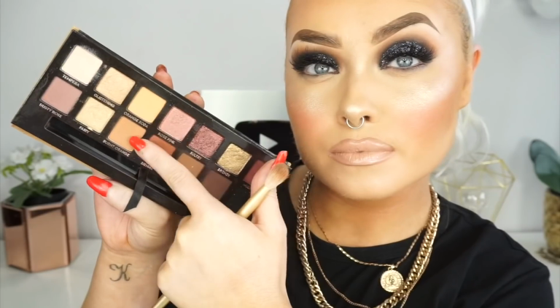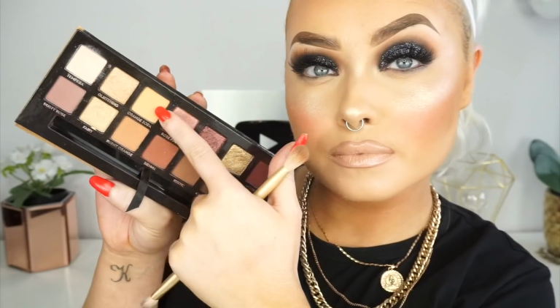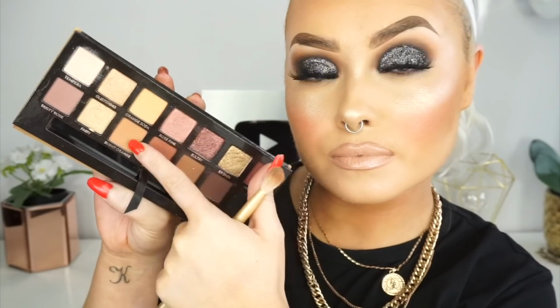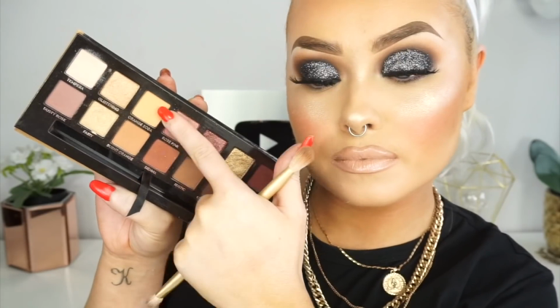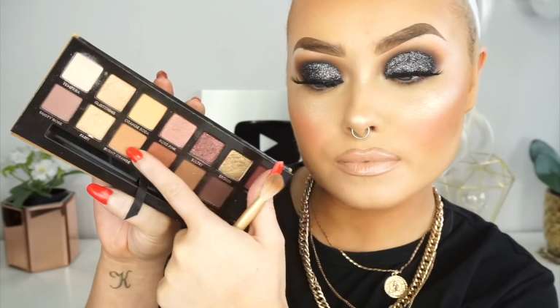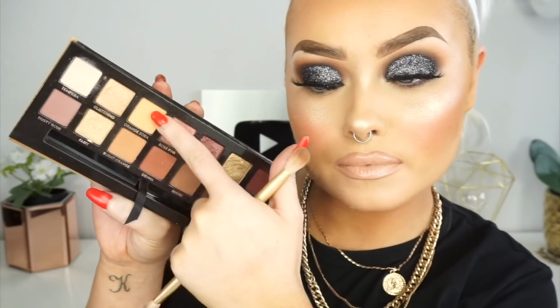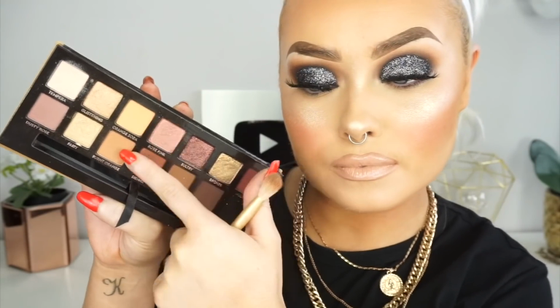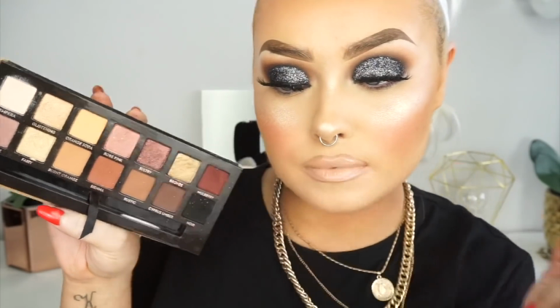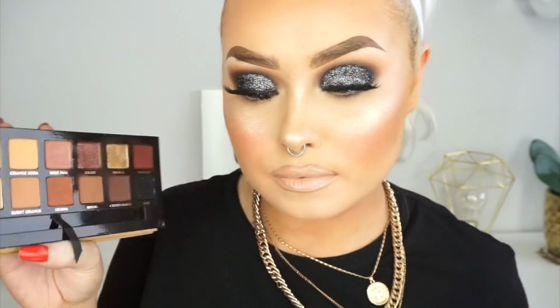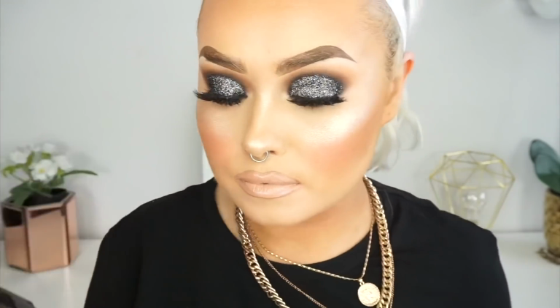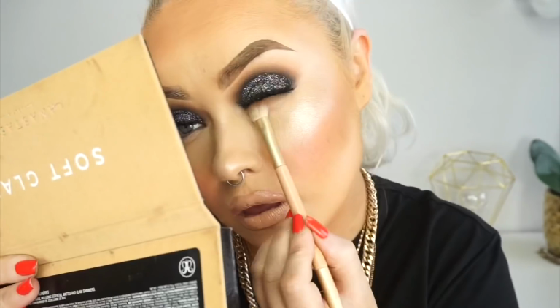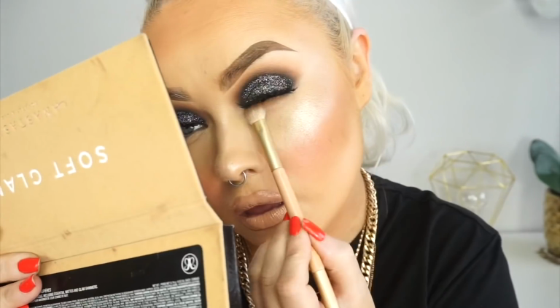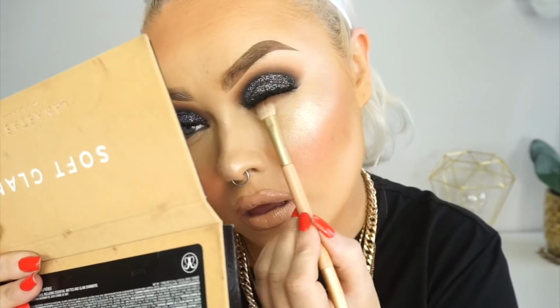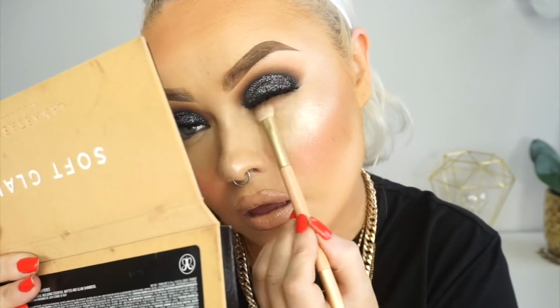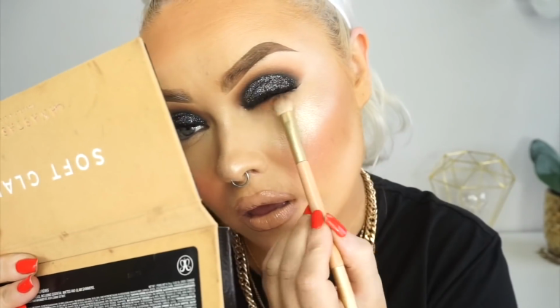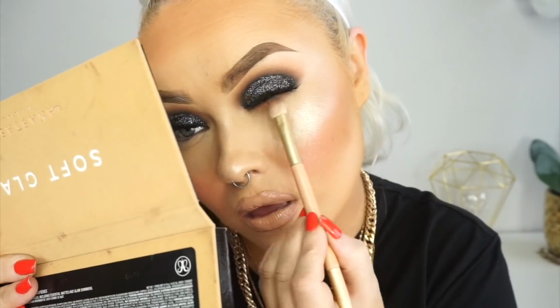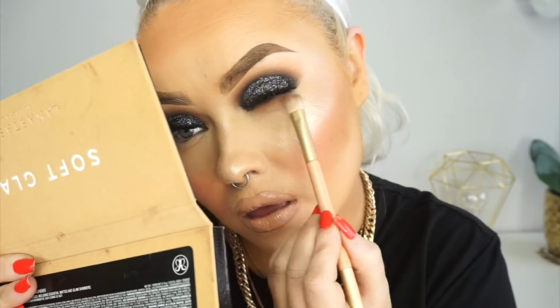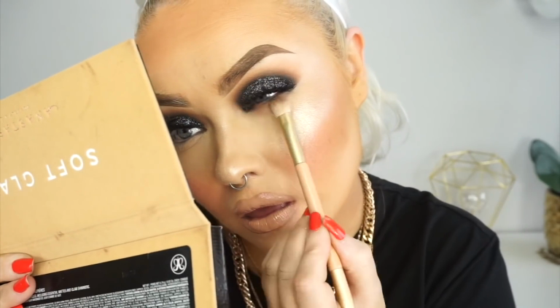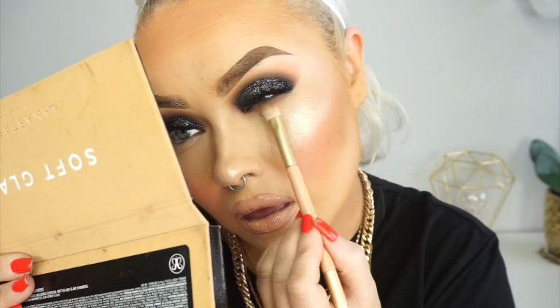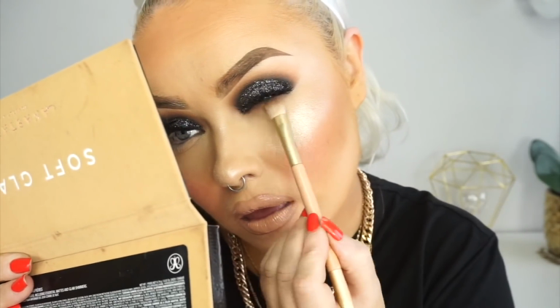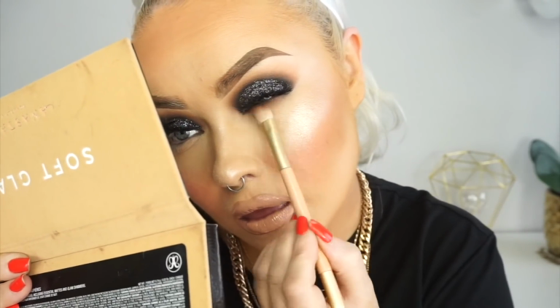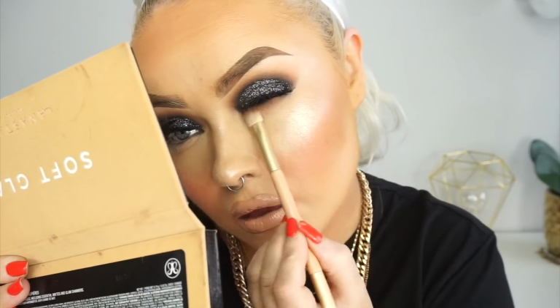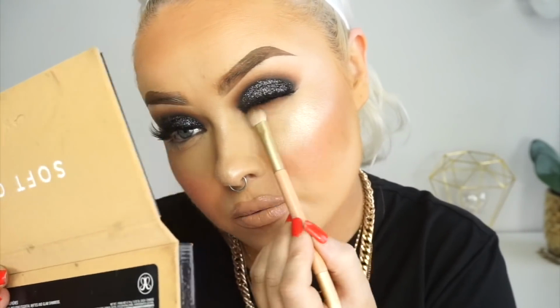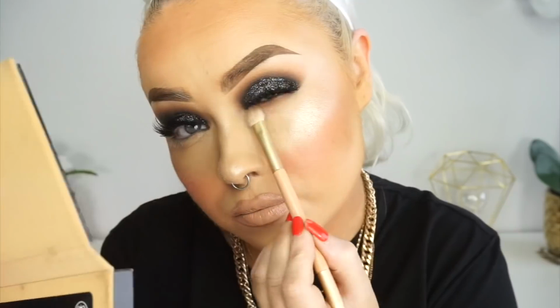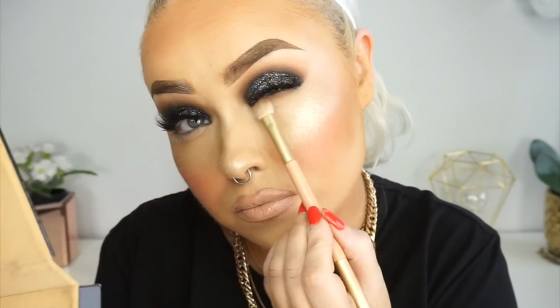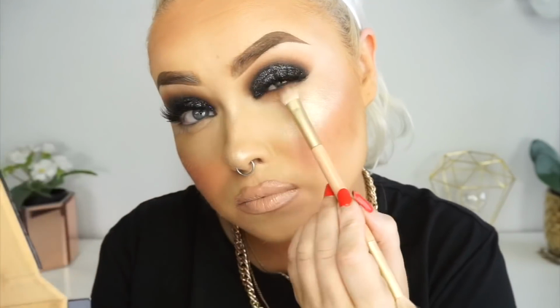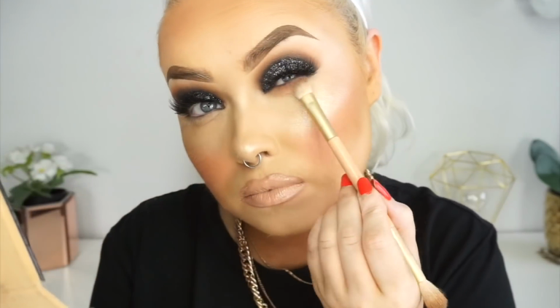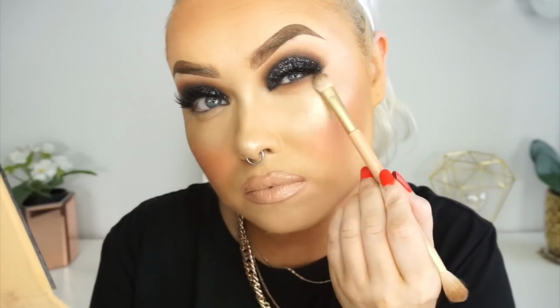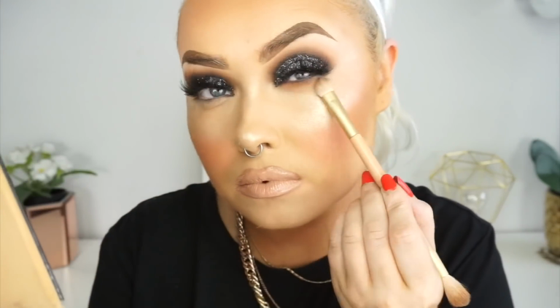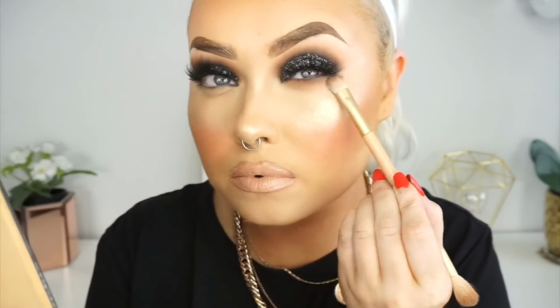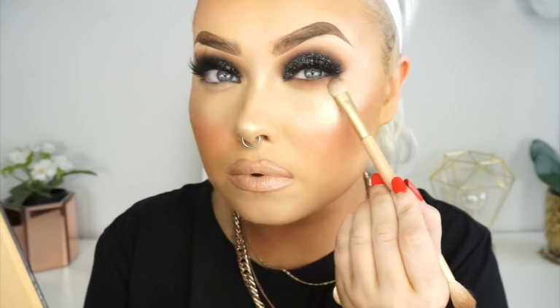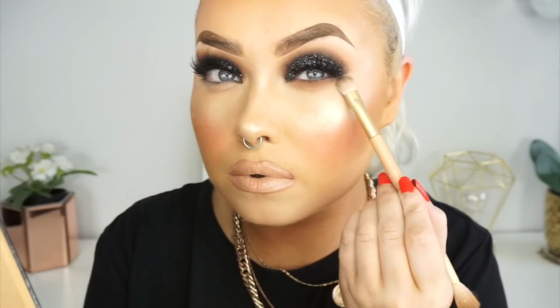Then for the lower lash line I'm just going to be doing exactly the same as I've done on the top lids.